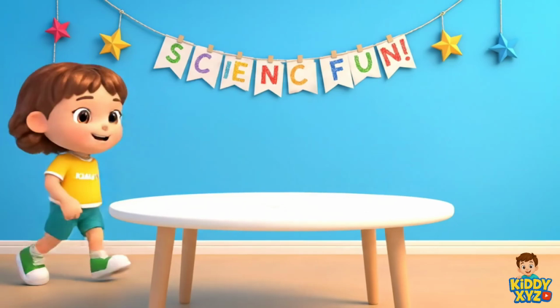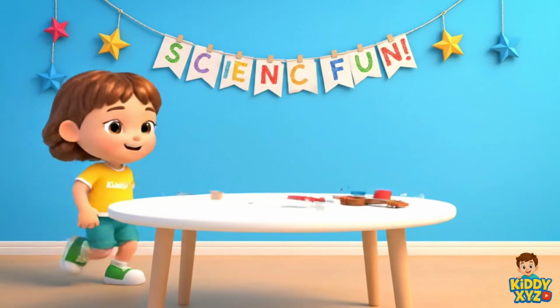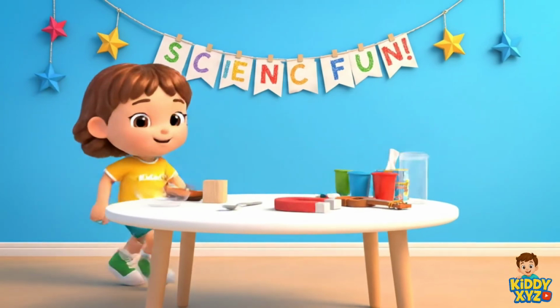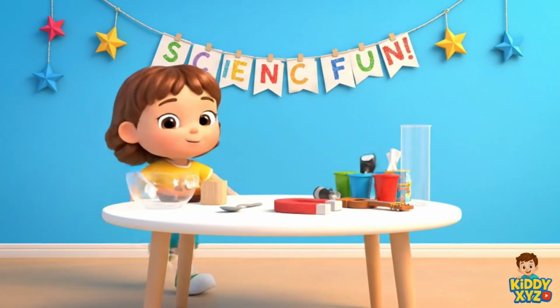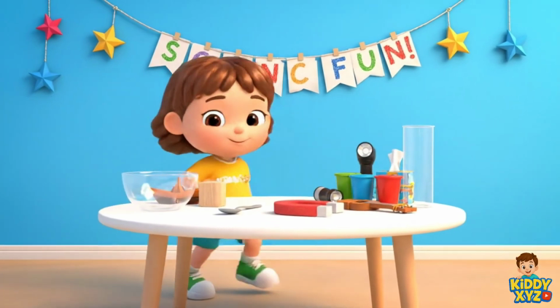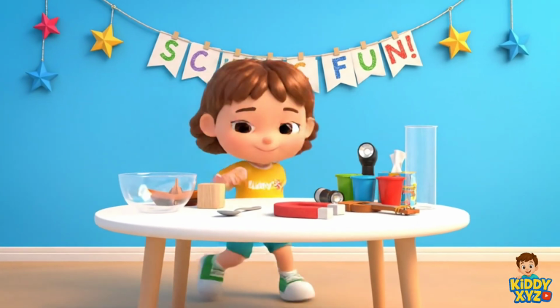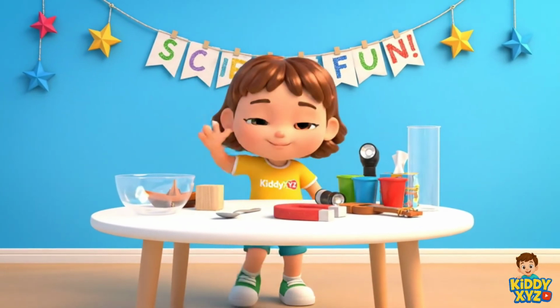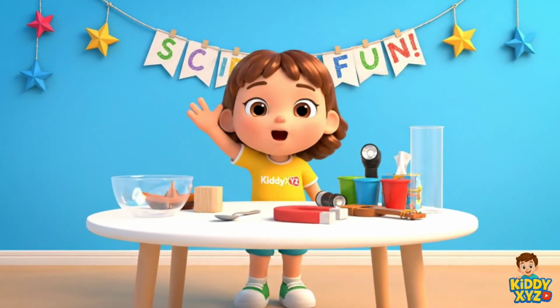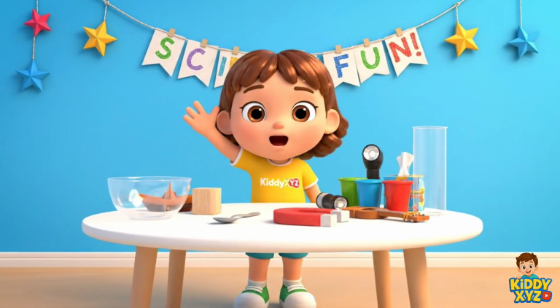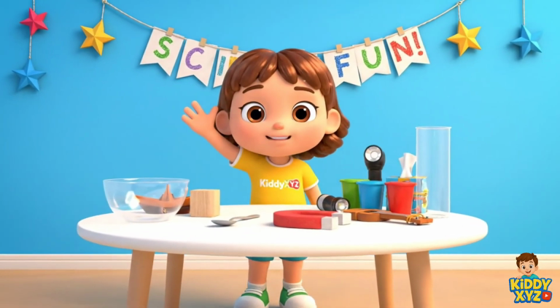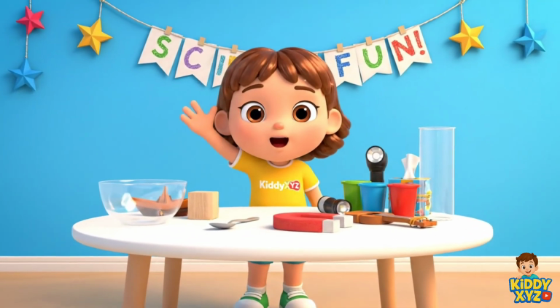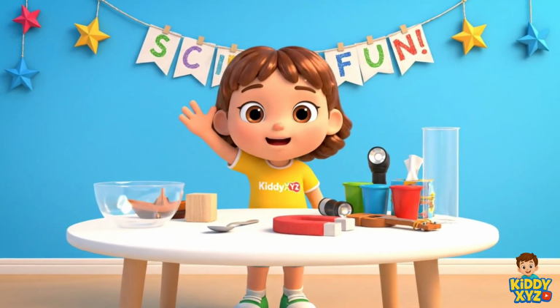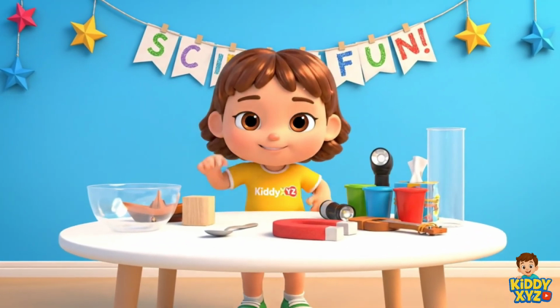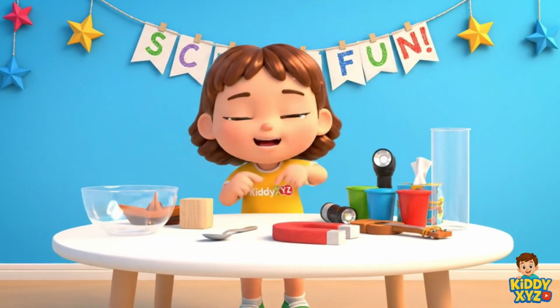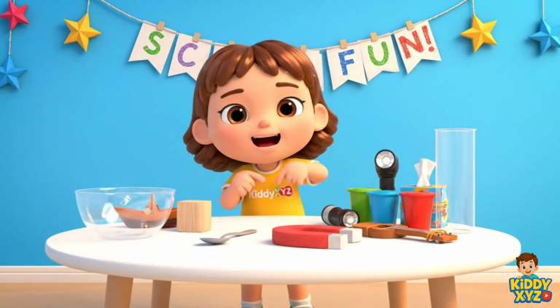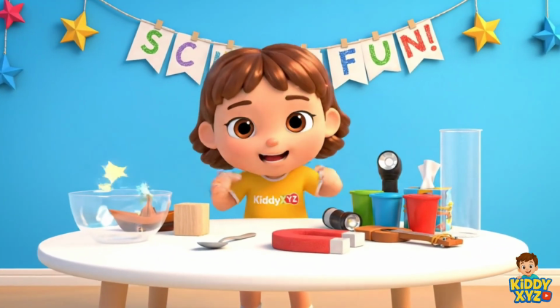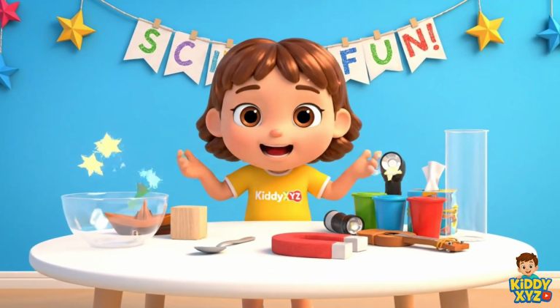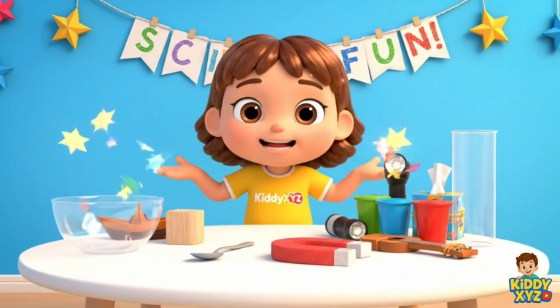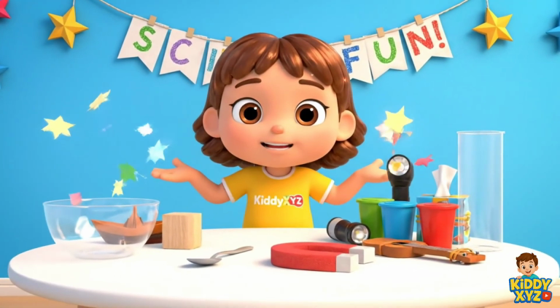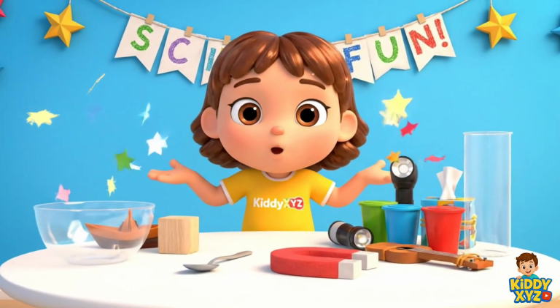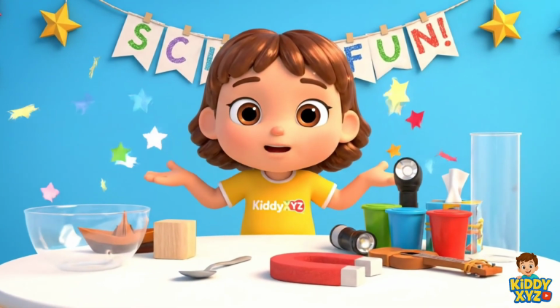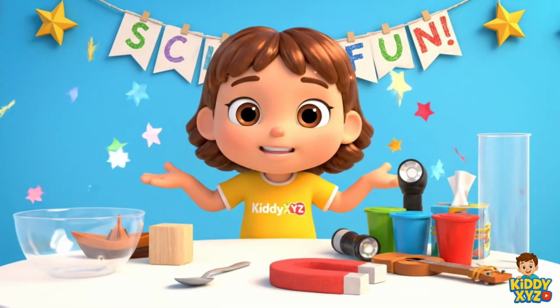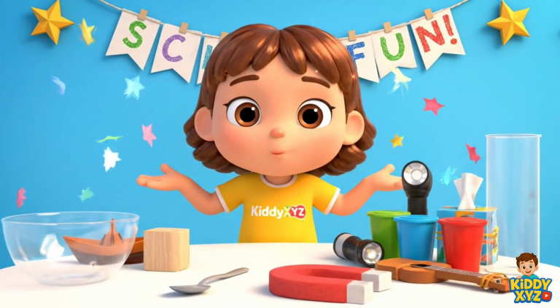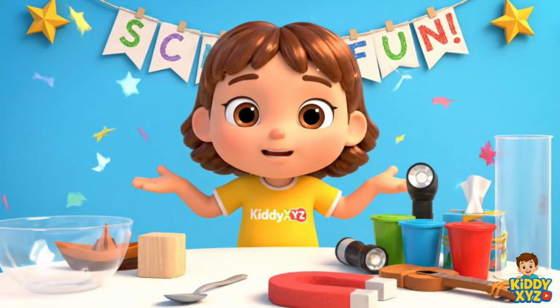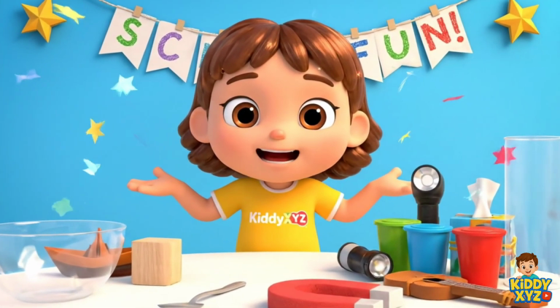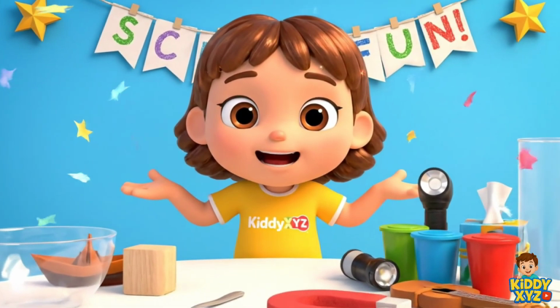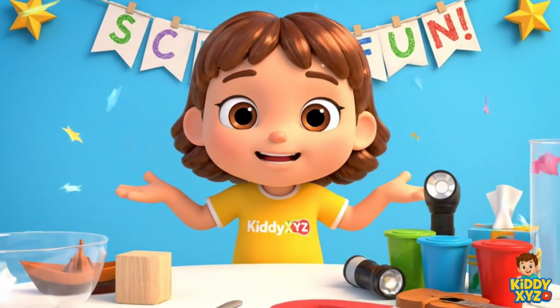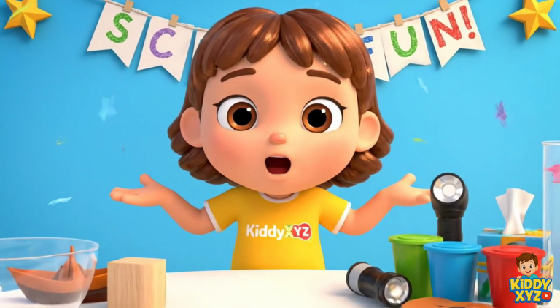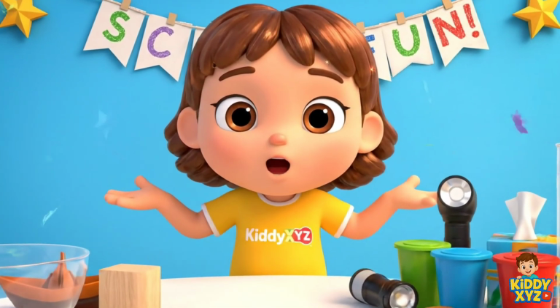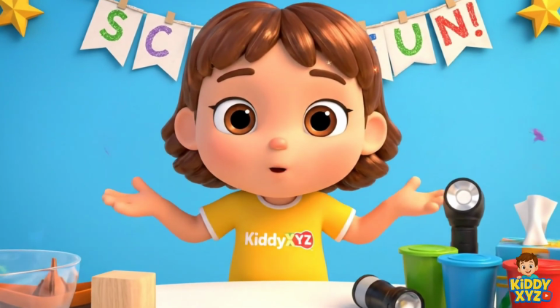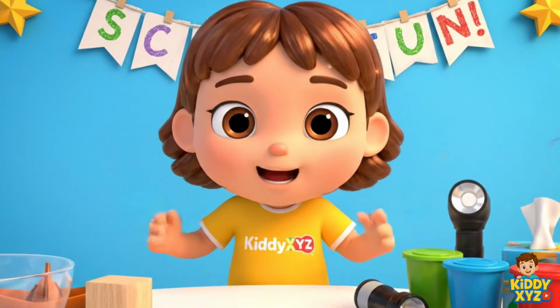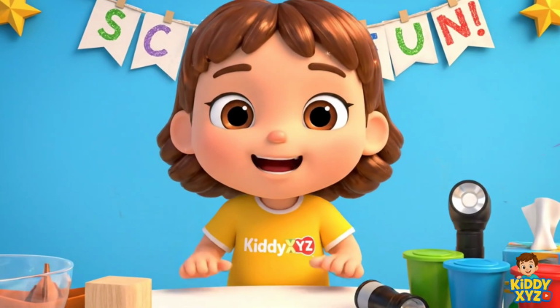Hi, friends! Let's explore simple science. Are you ready?